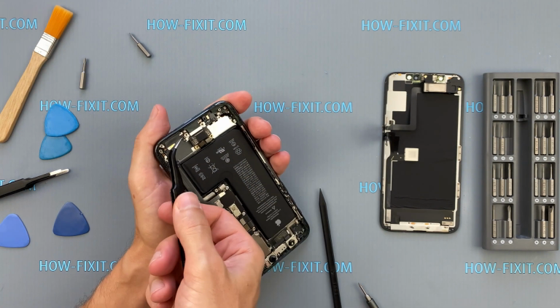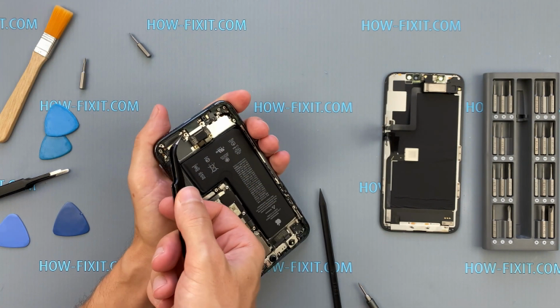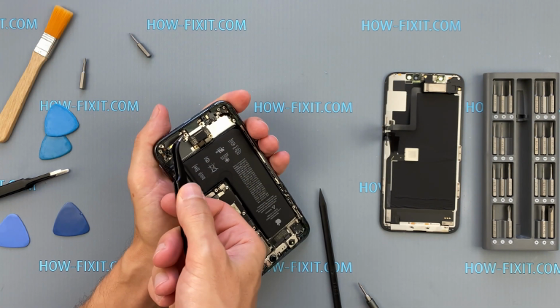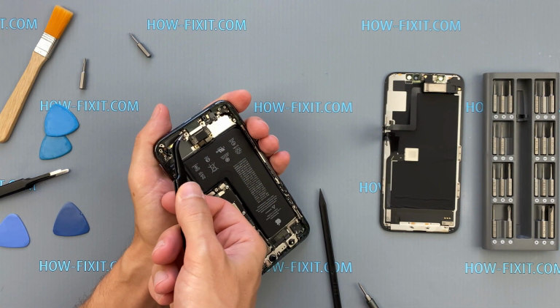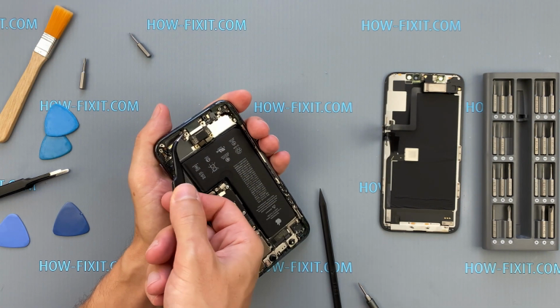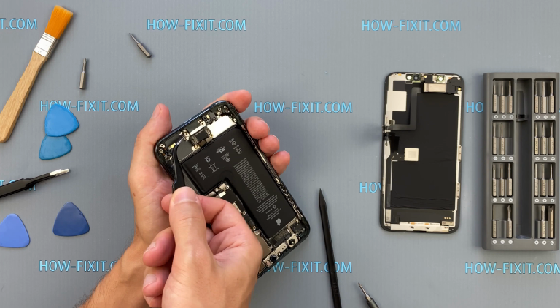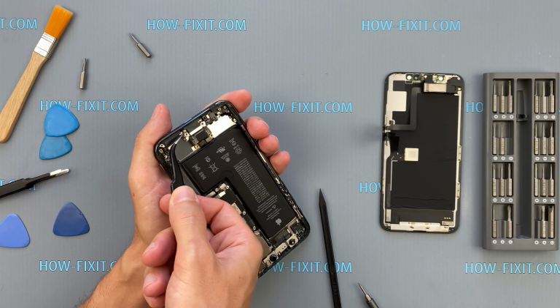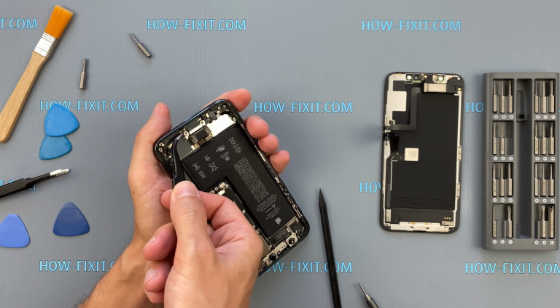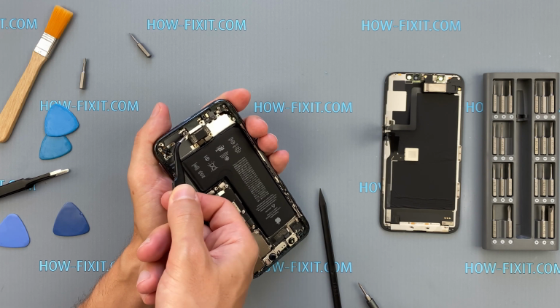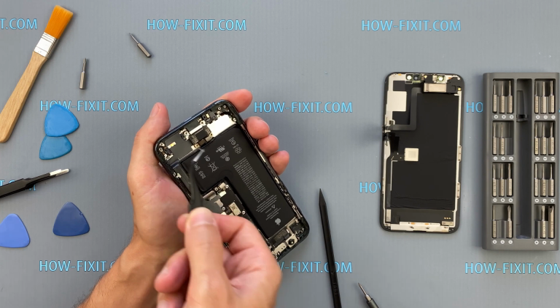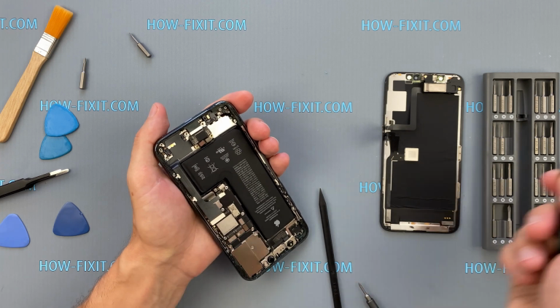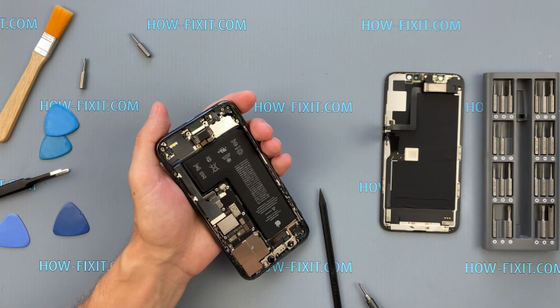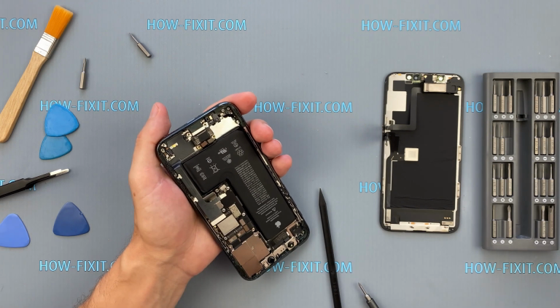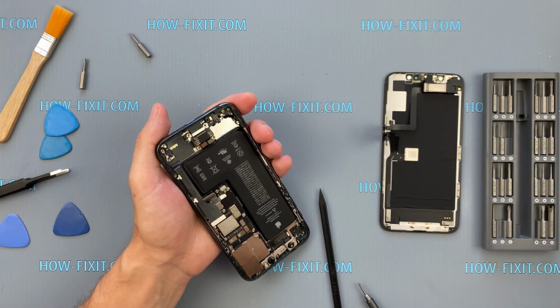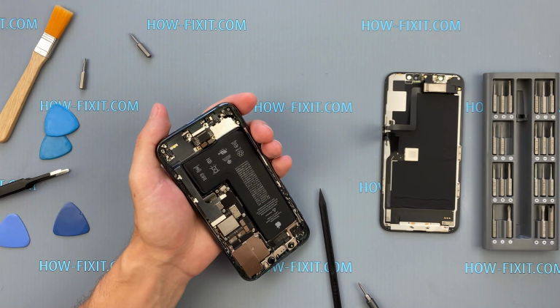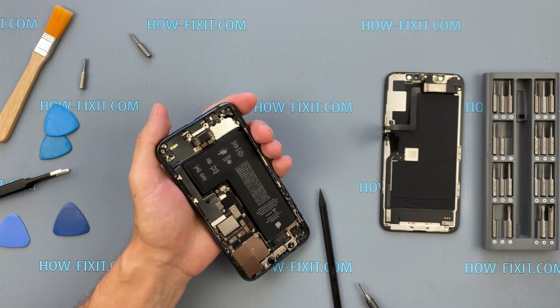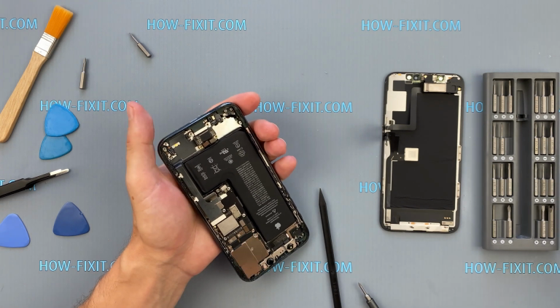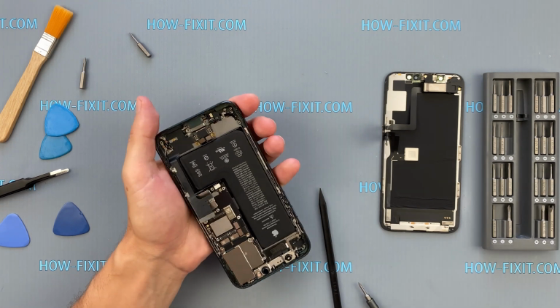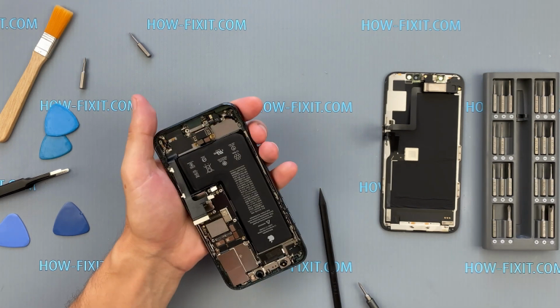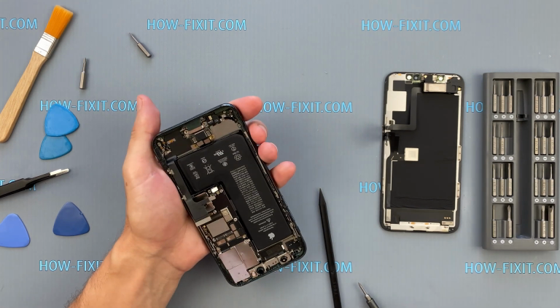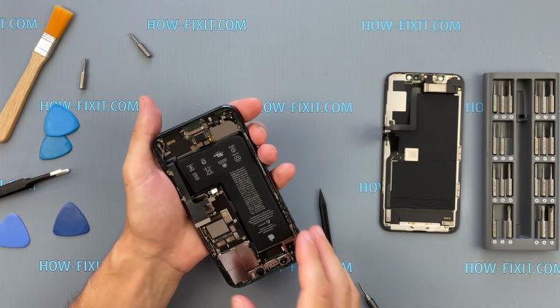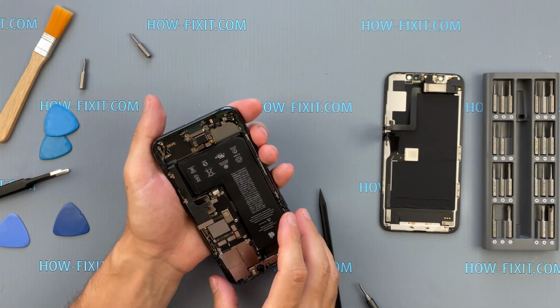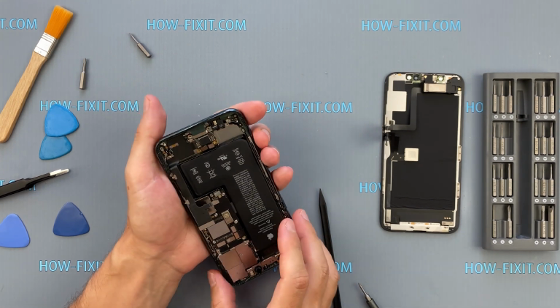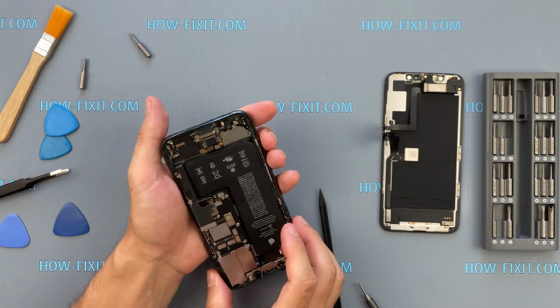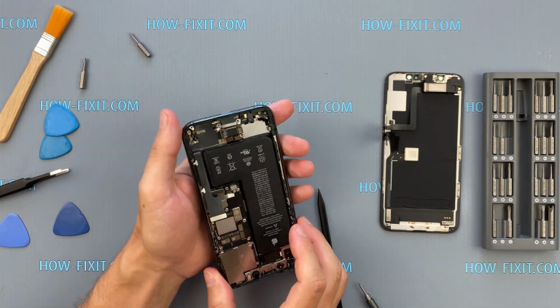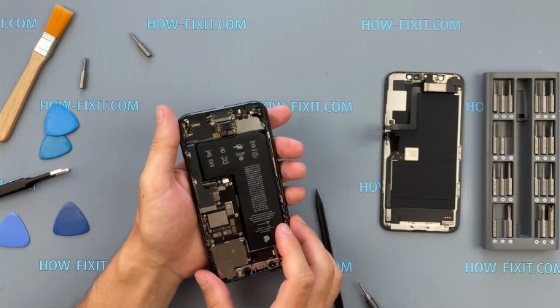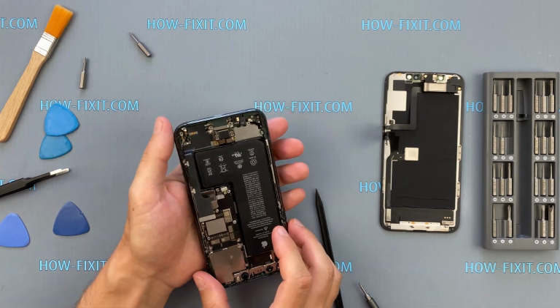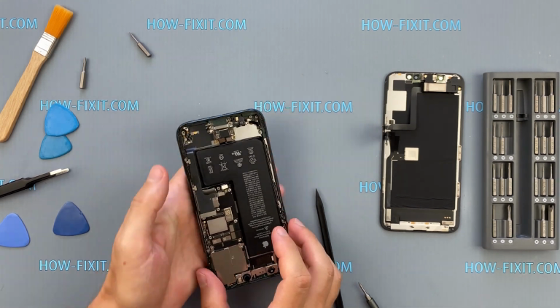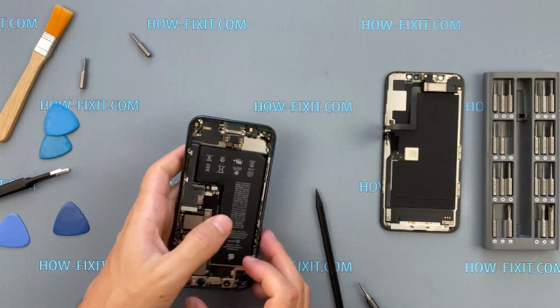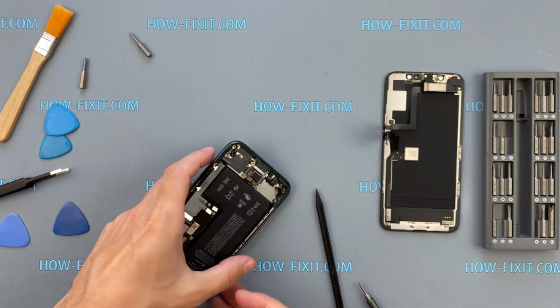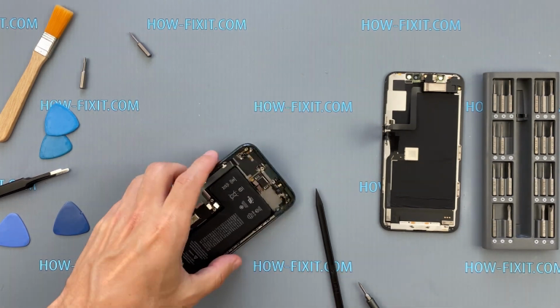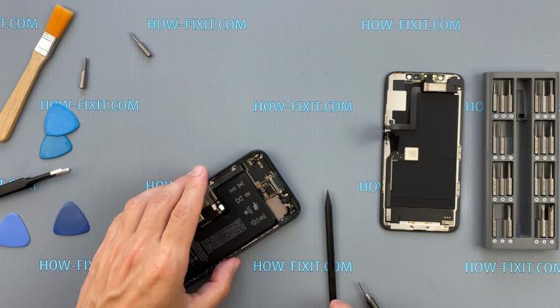The charging port is held in place with adhesive, so use a hair dryer to warm the area before removing it to avoid damage.